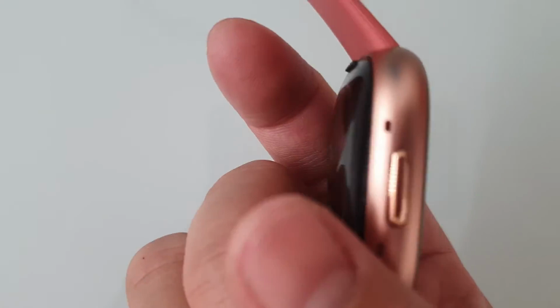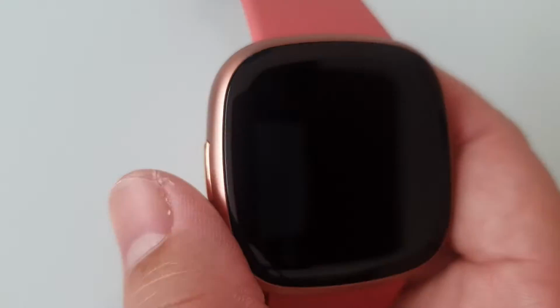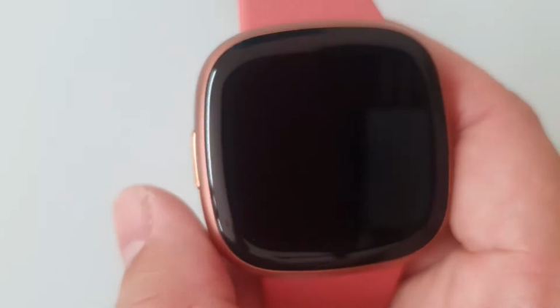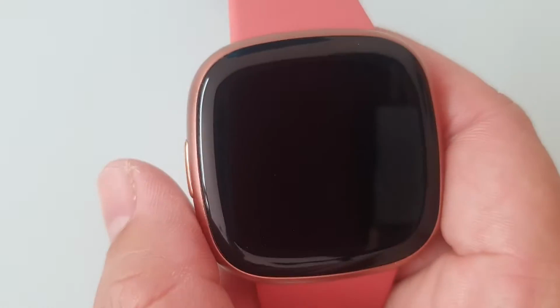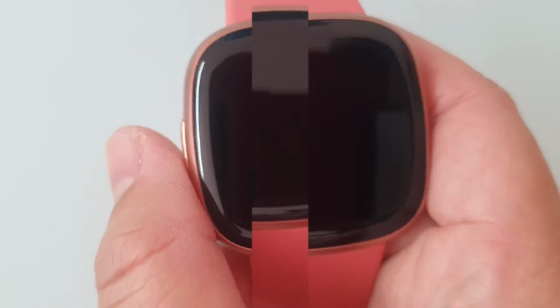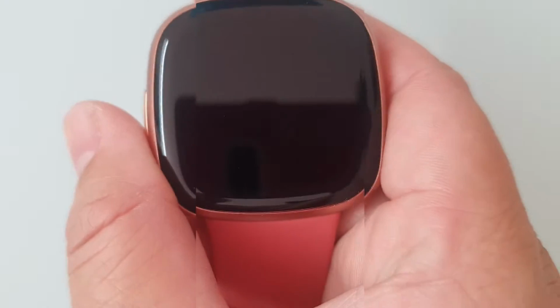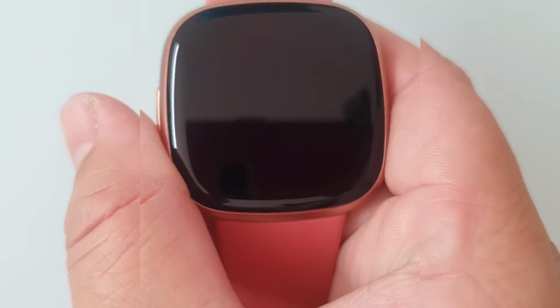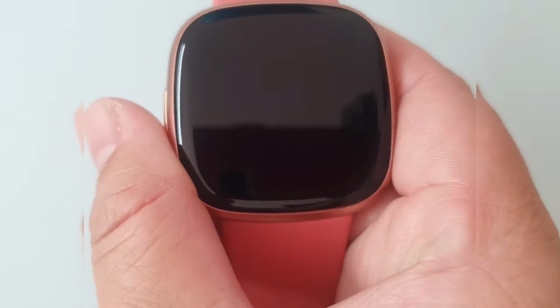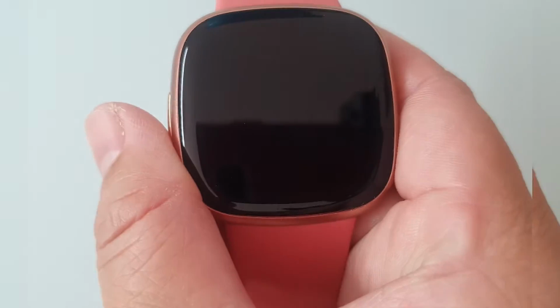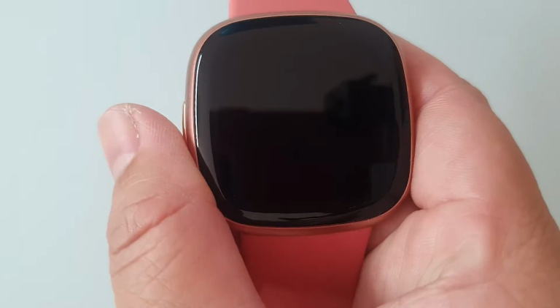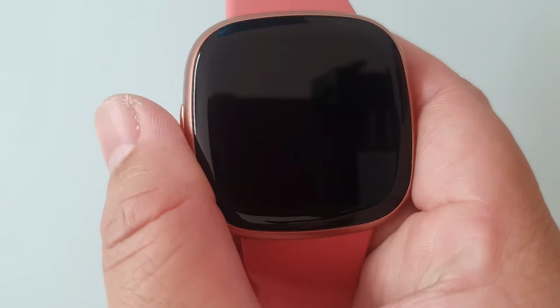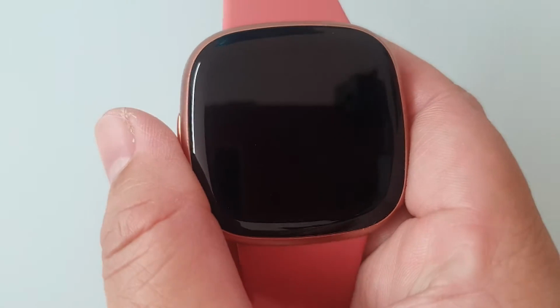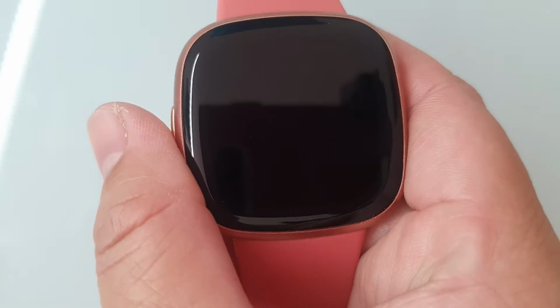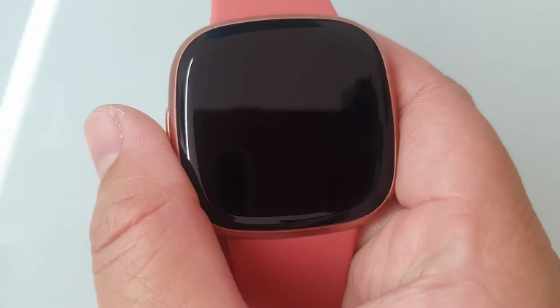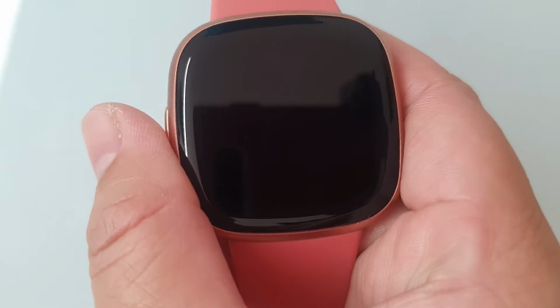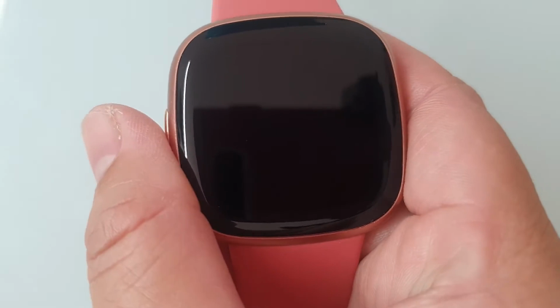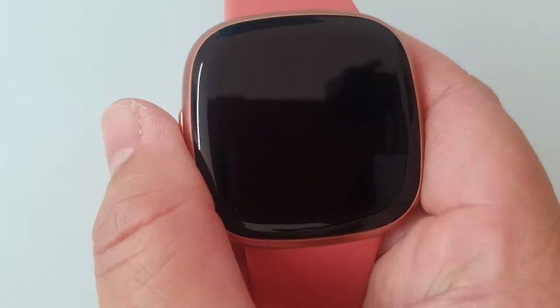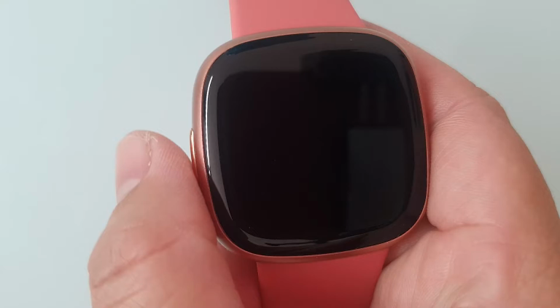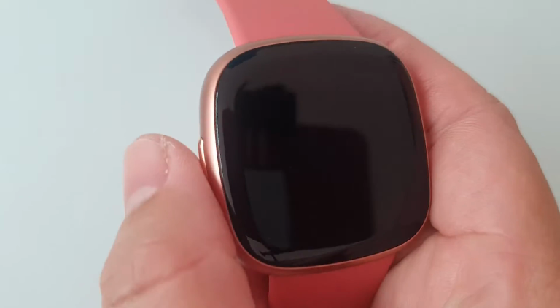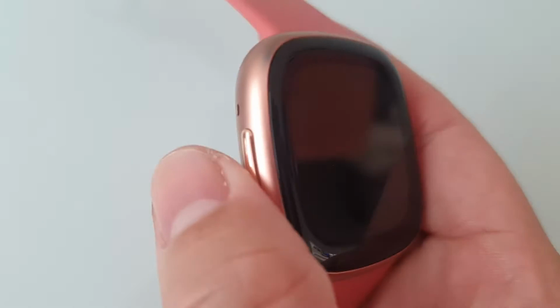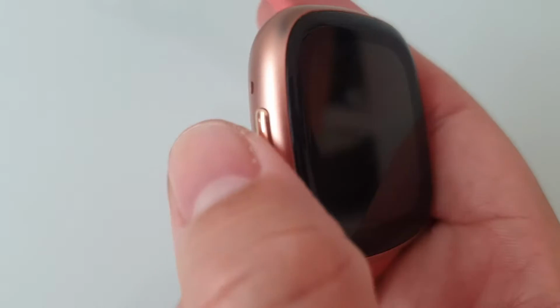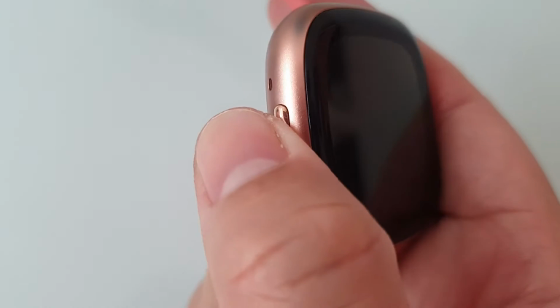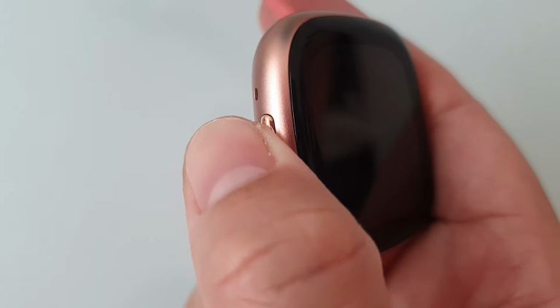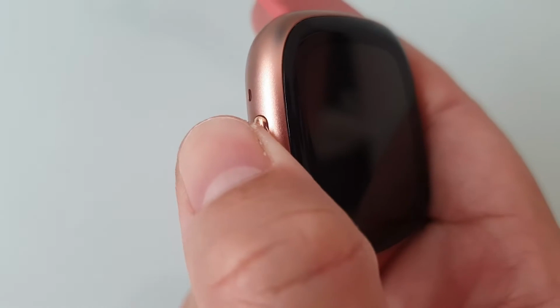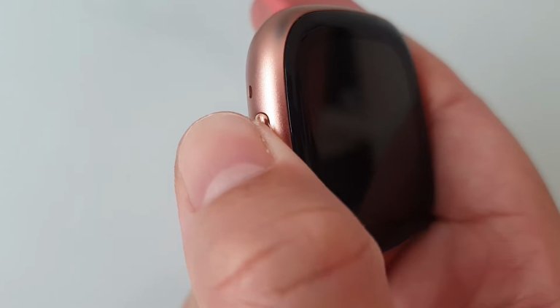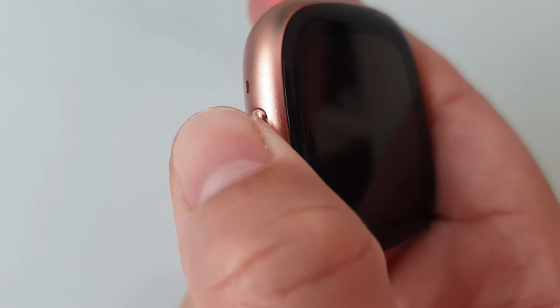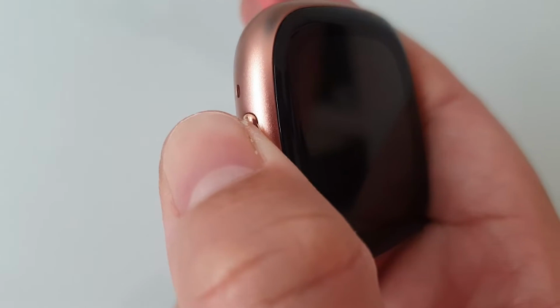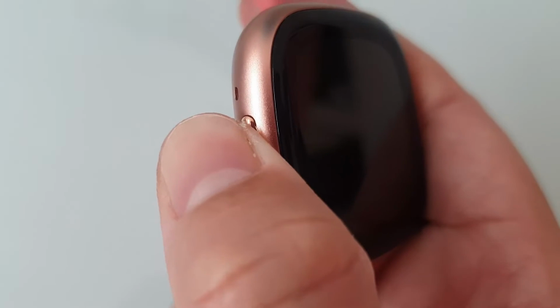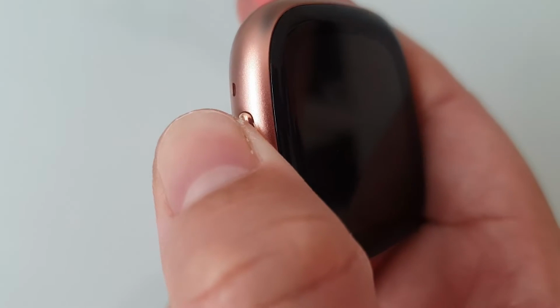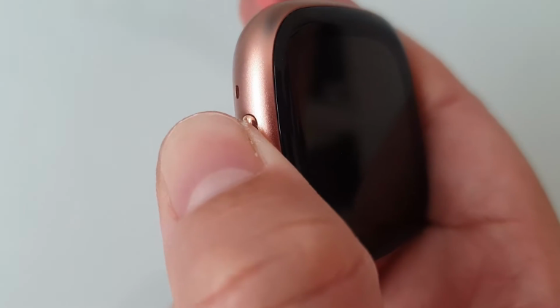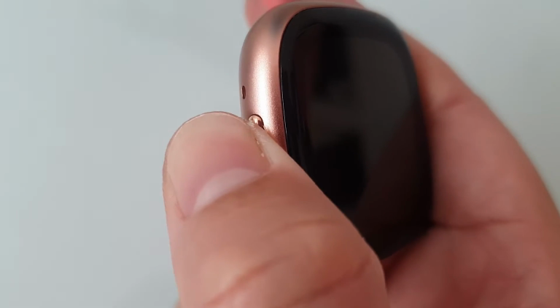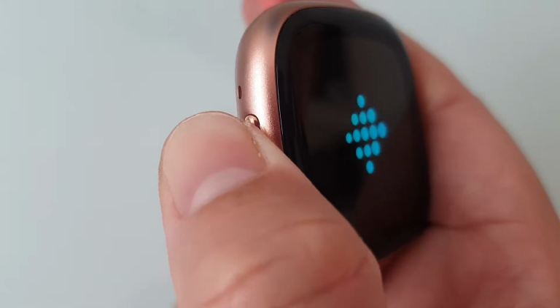Here's how to restart: Press and hold the side button for at least 10 seconds. Release the button when the Fitbit logo appears.